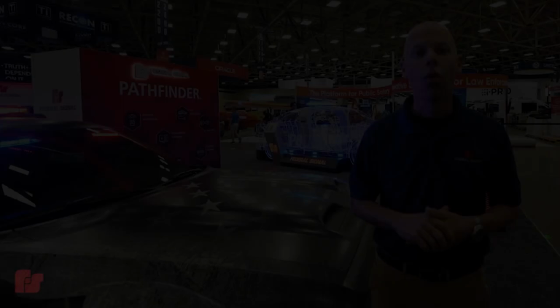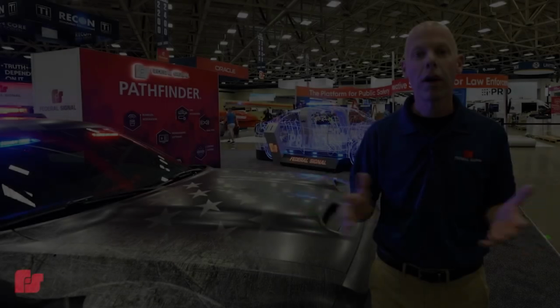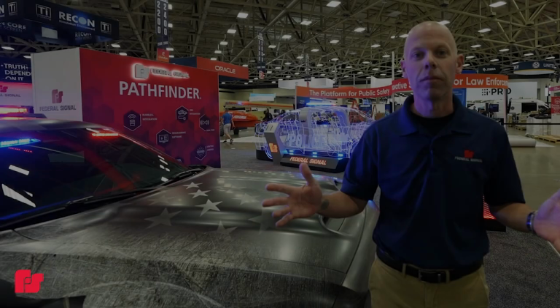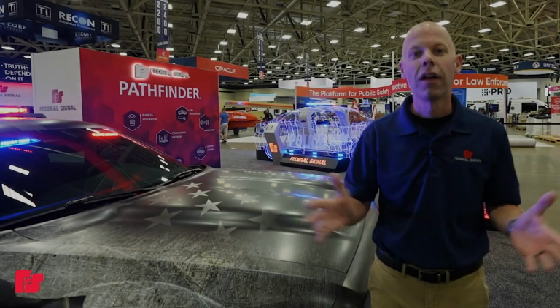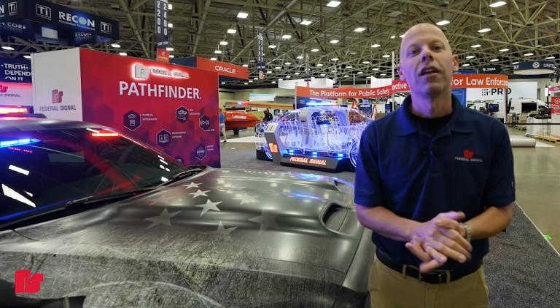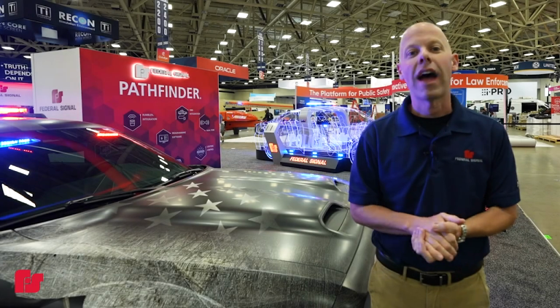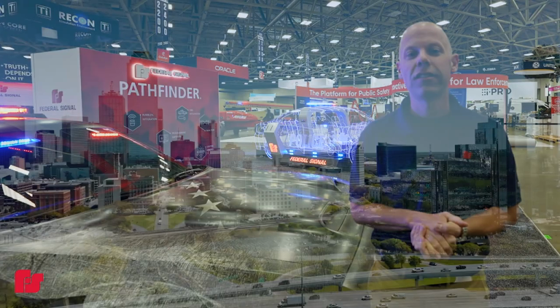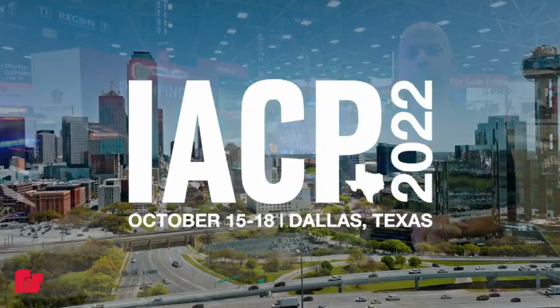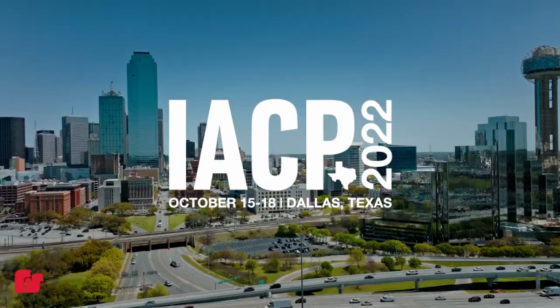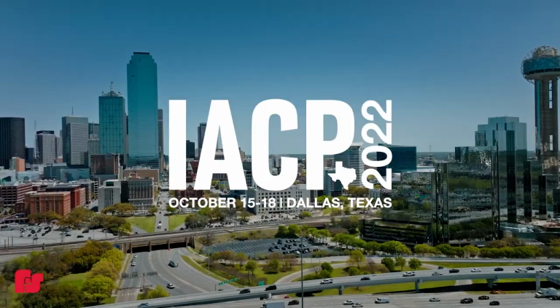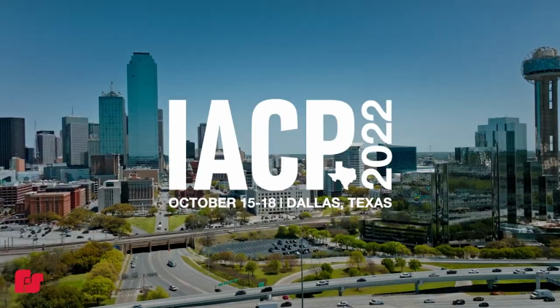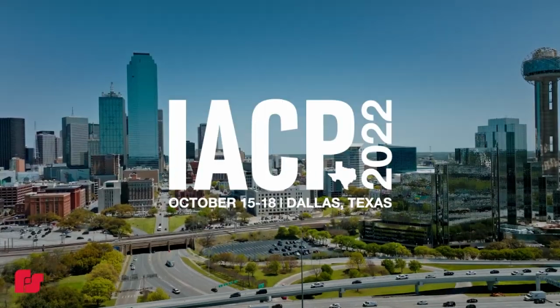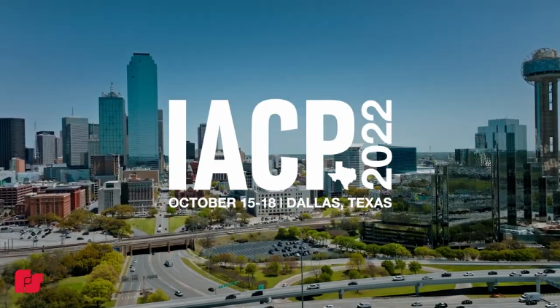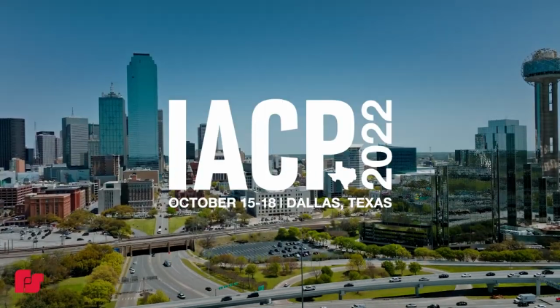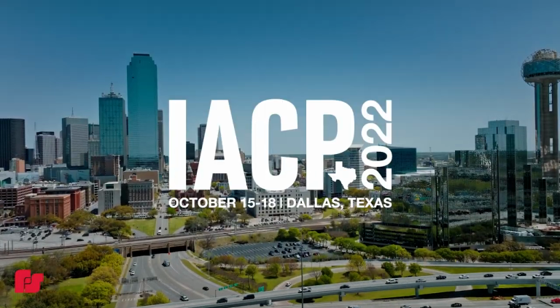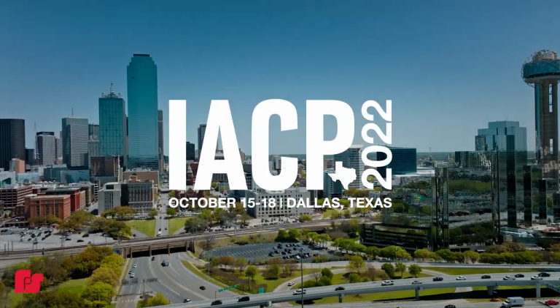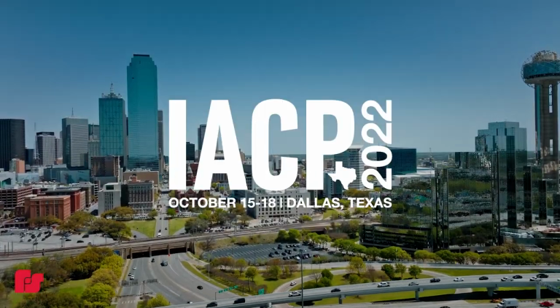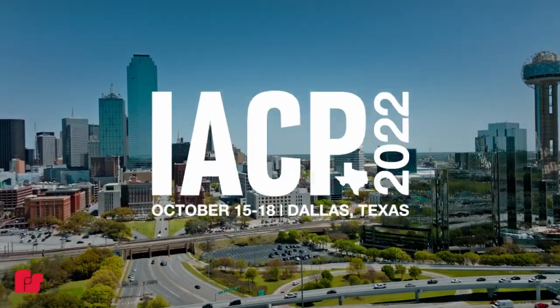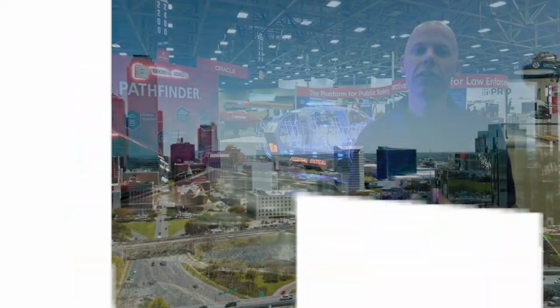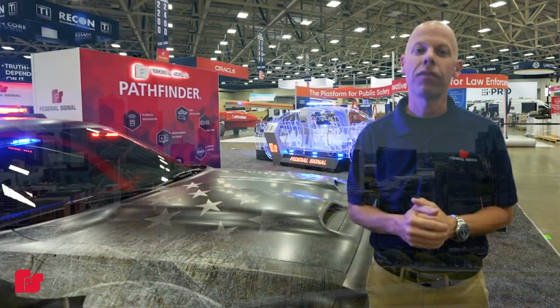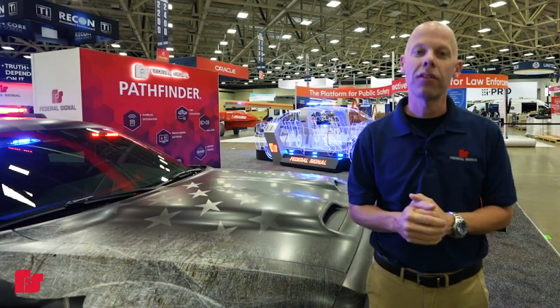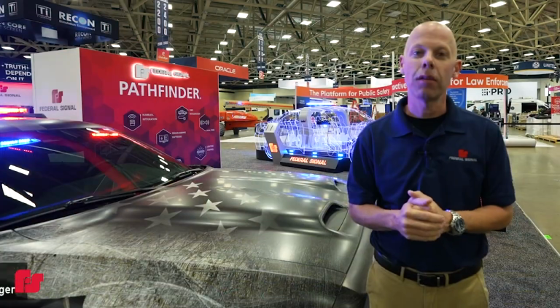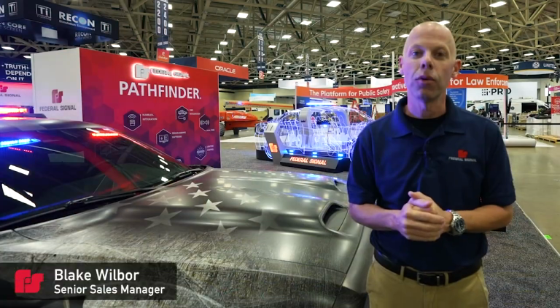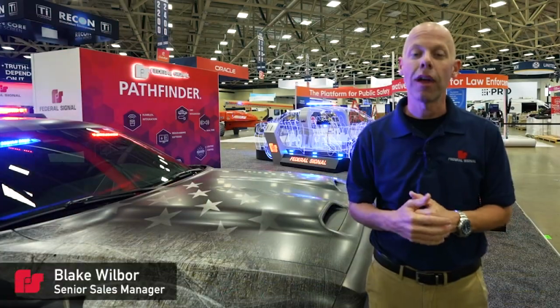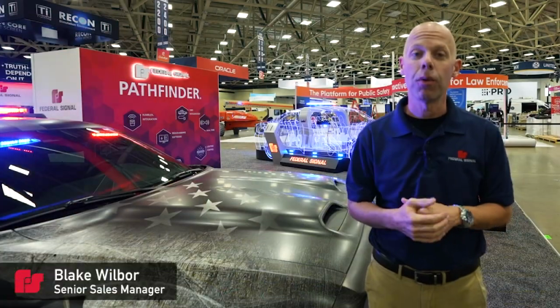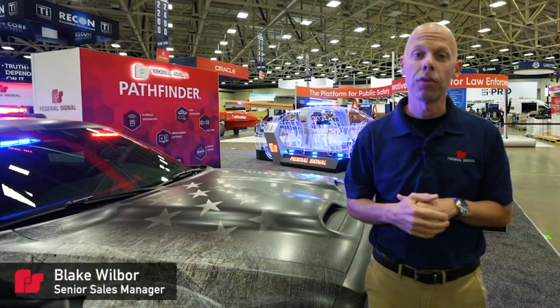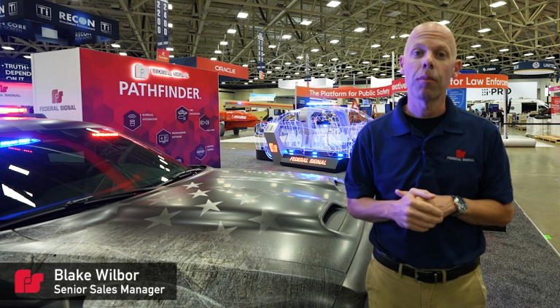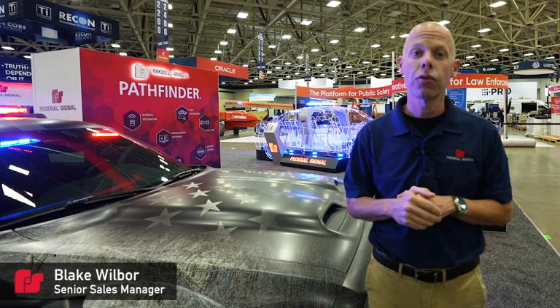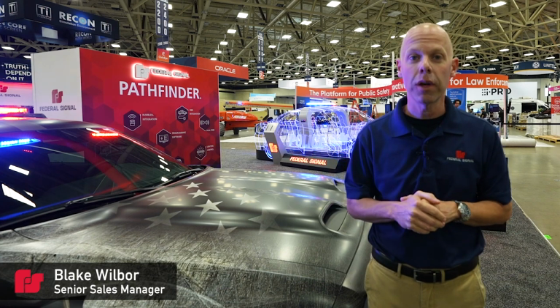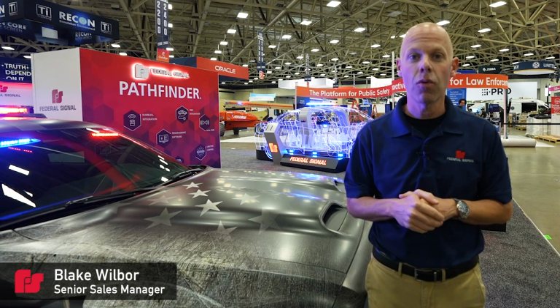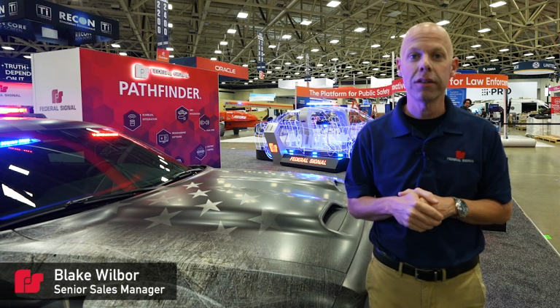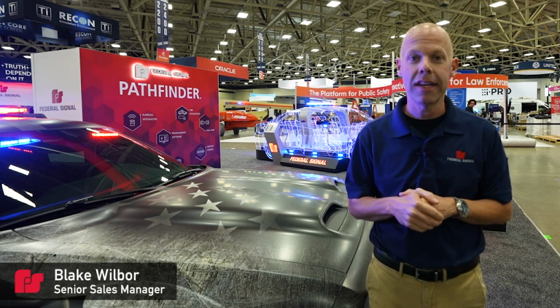Welcome to IACP 2022. Please stop by and visit the FedSIG booth at booth number 2110.